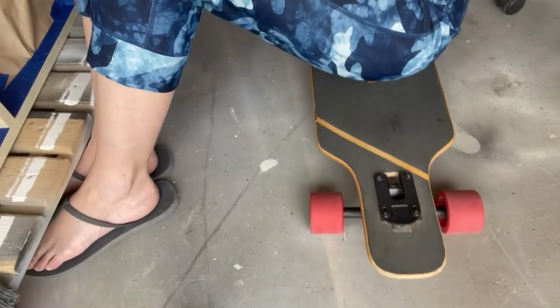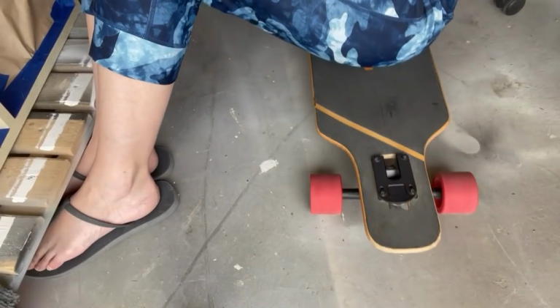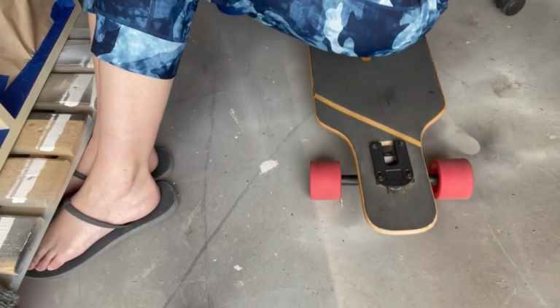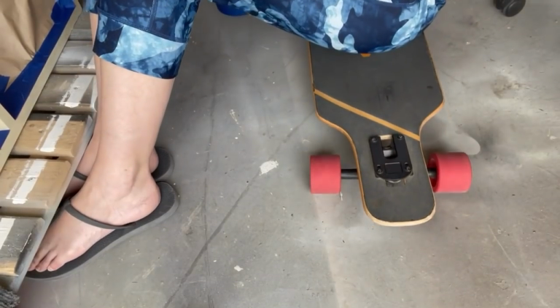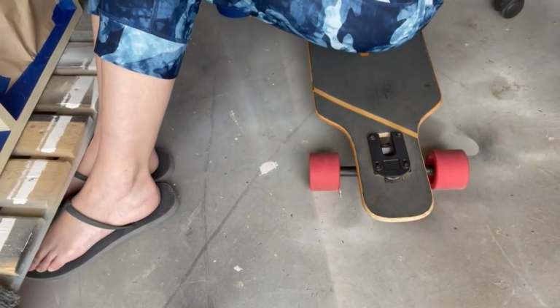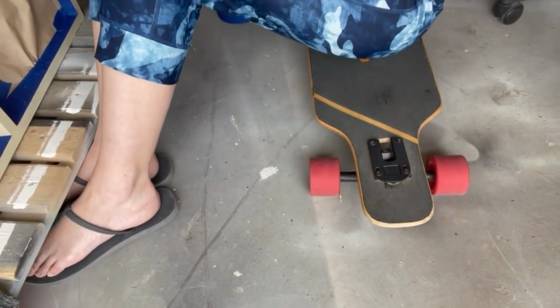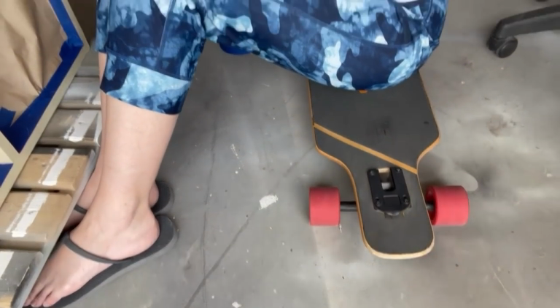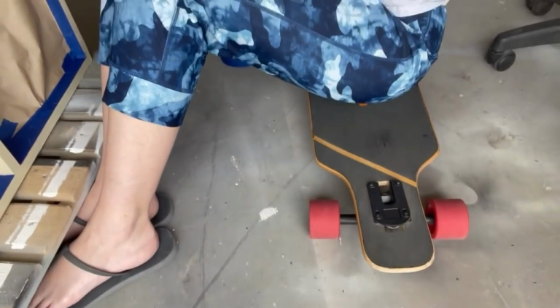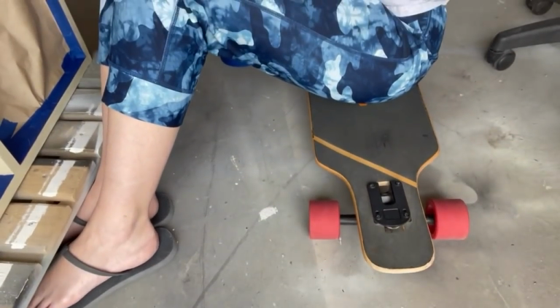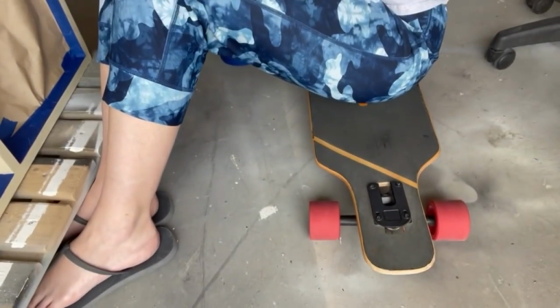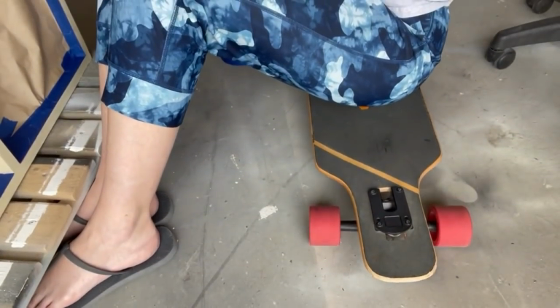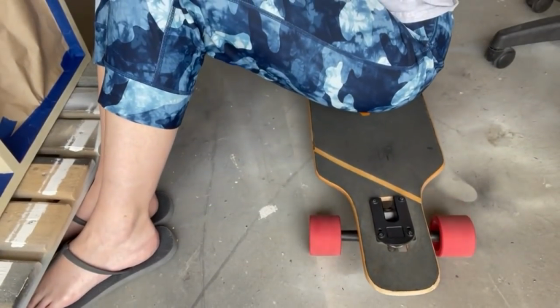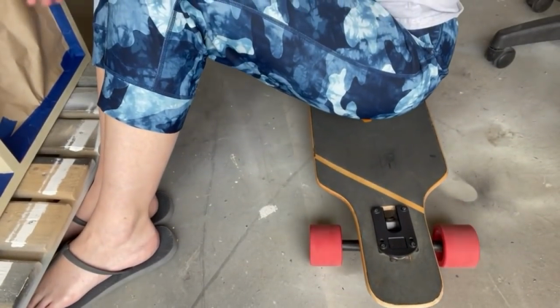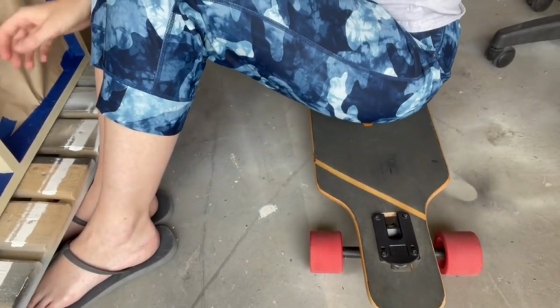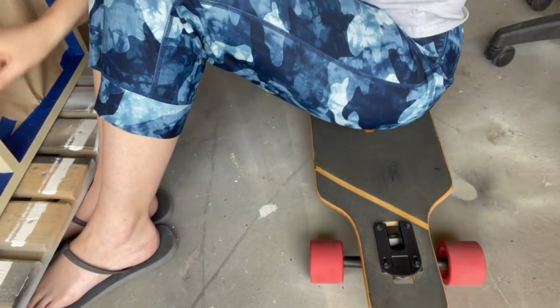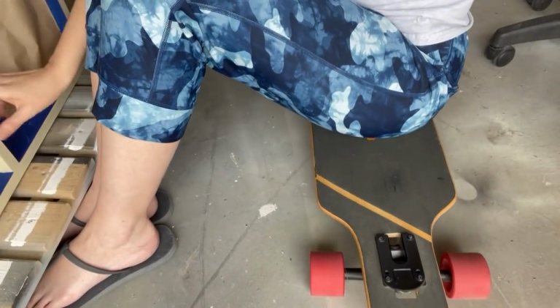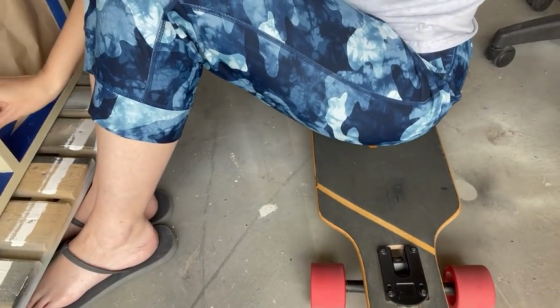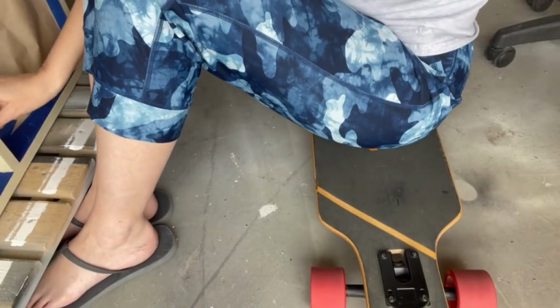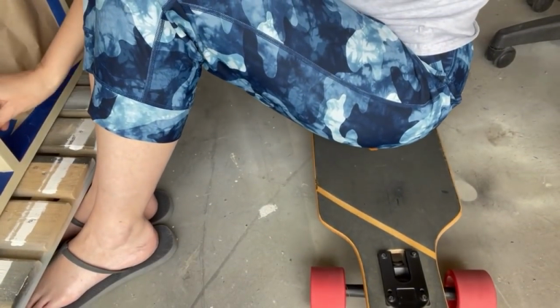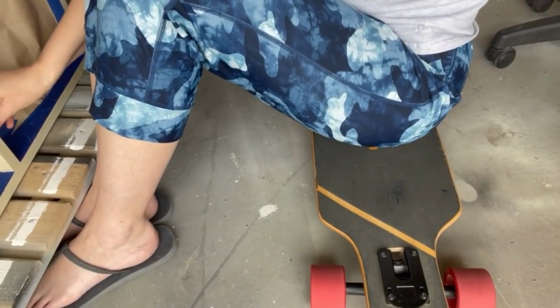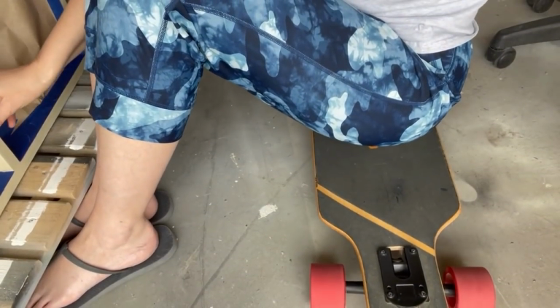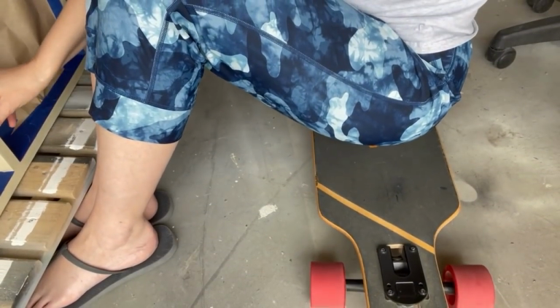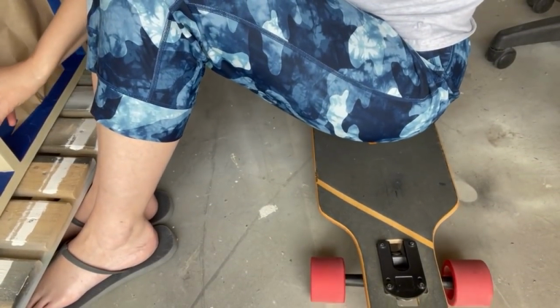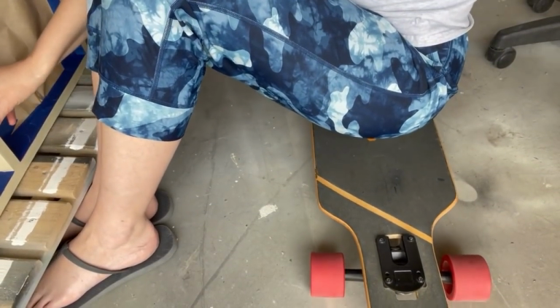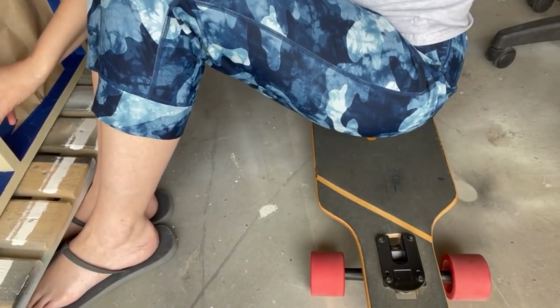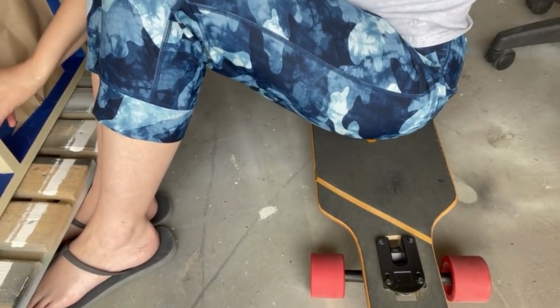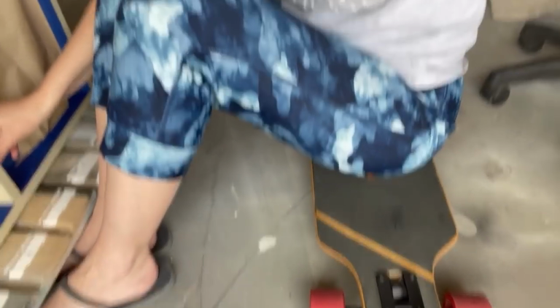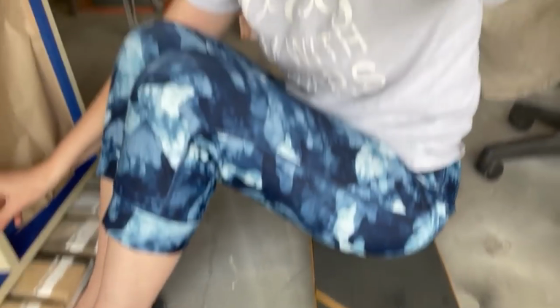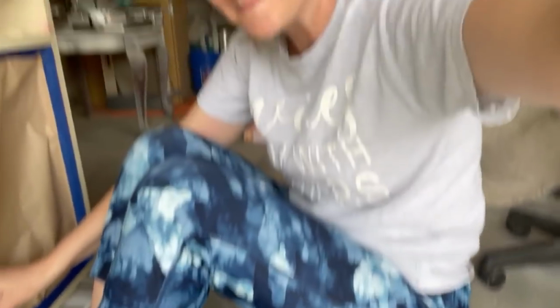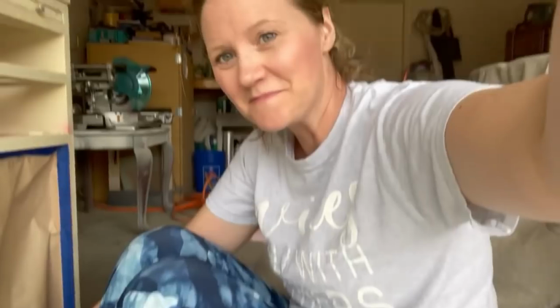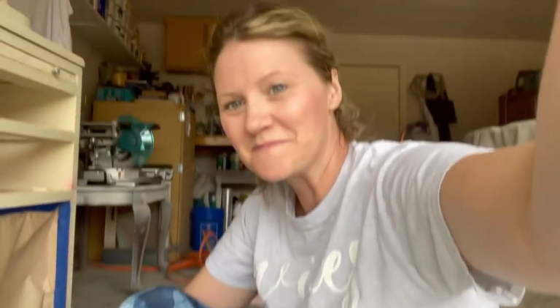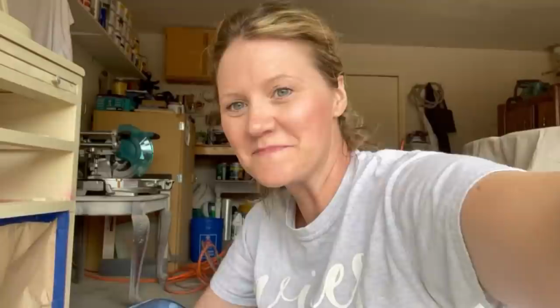My son's skateboard totally saves my knees when I have to work on the floor for so long in the garage.